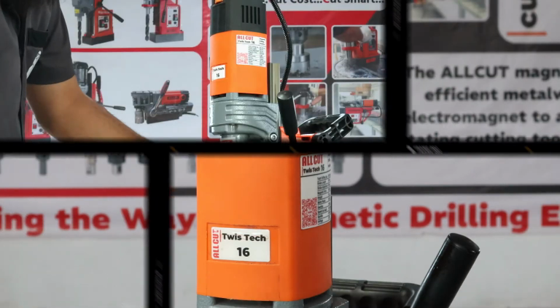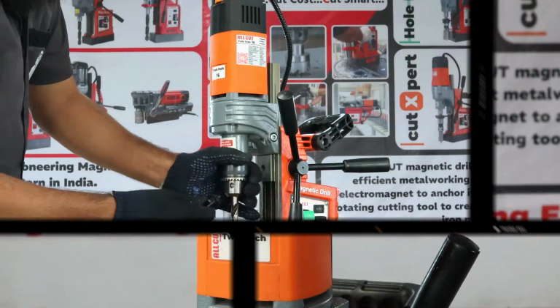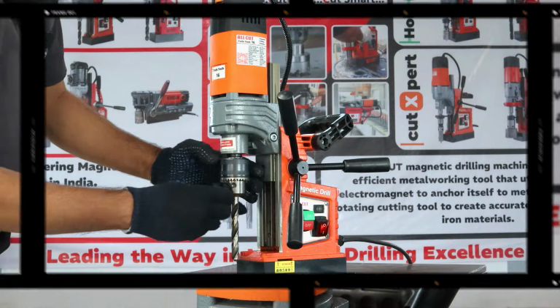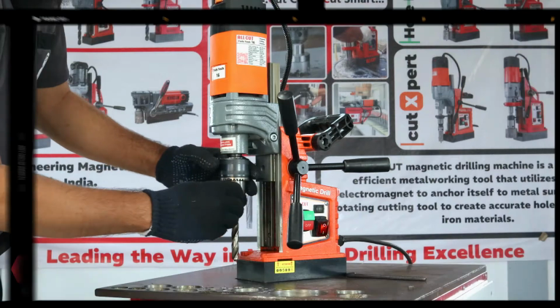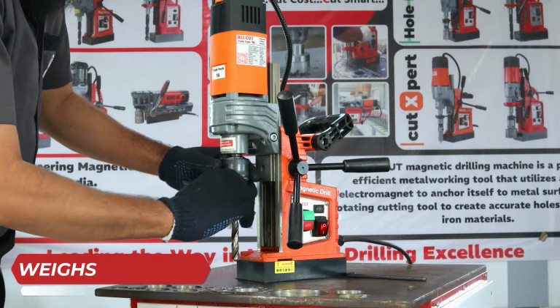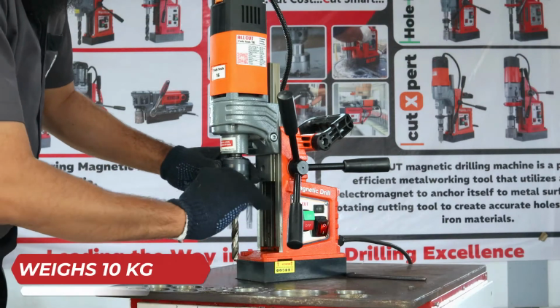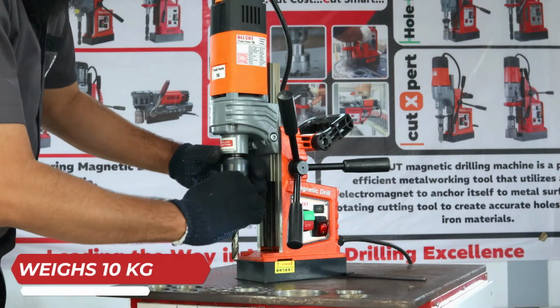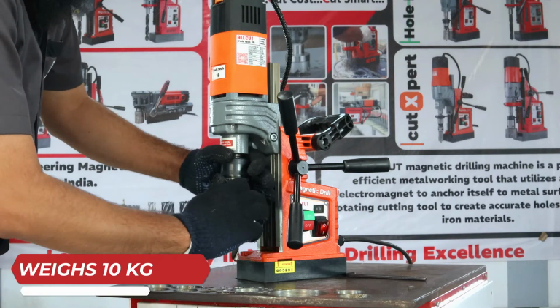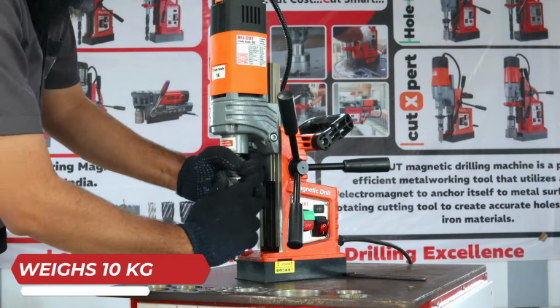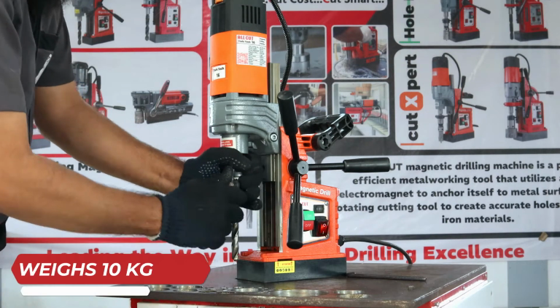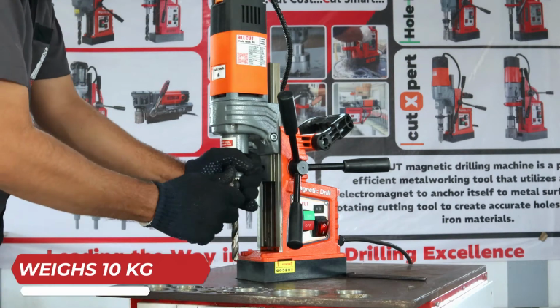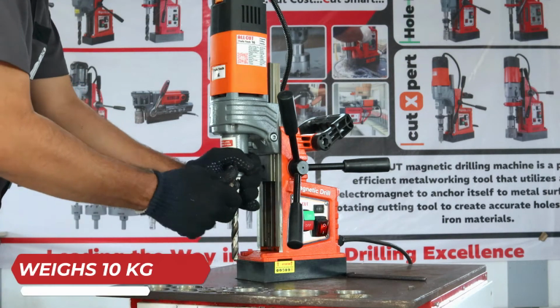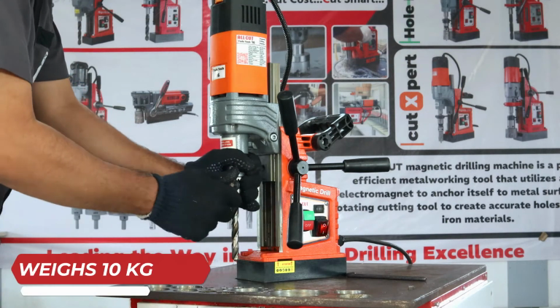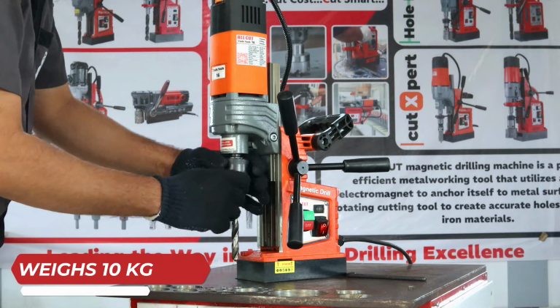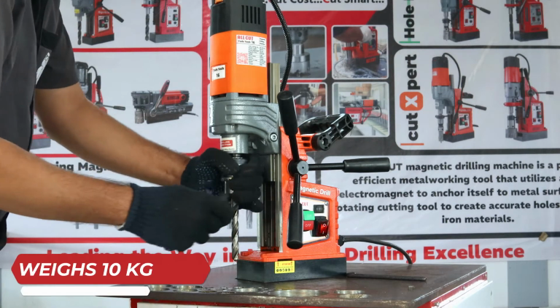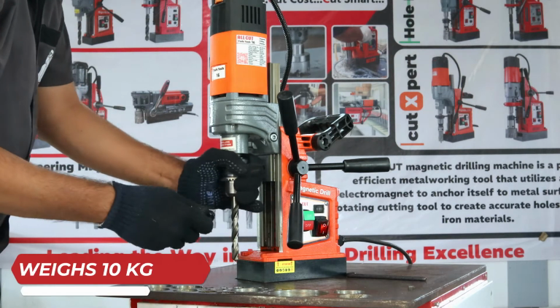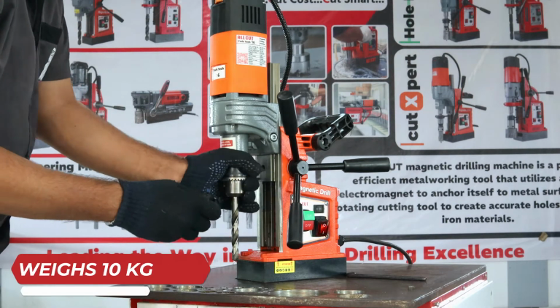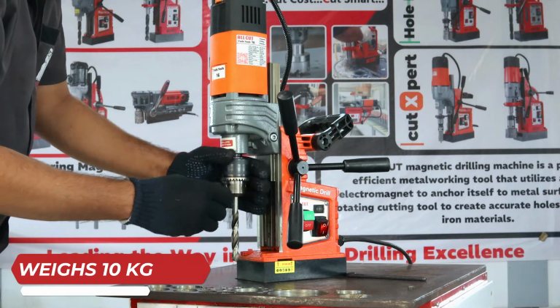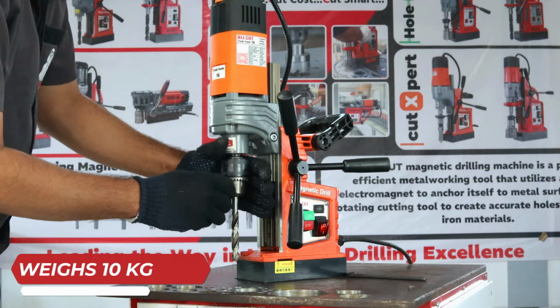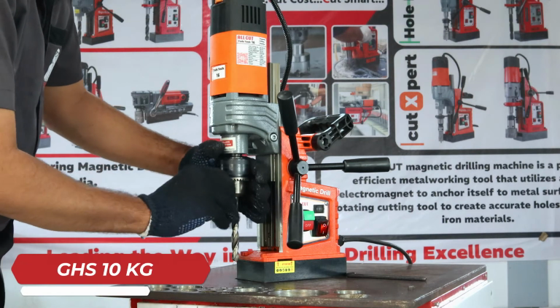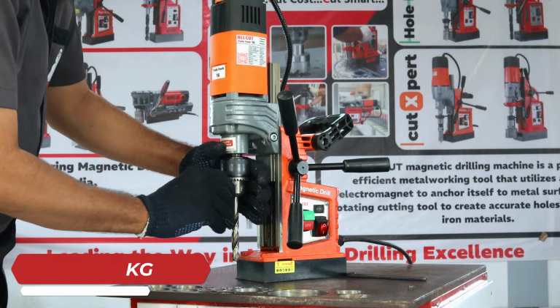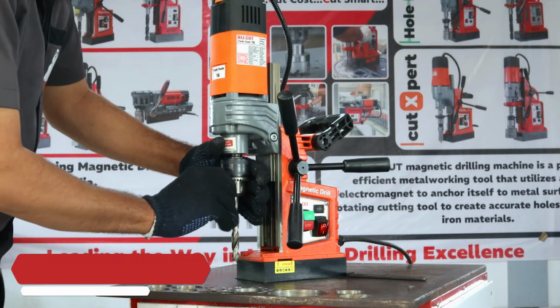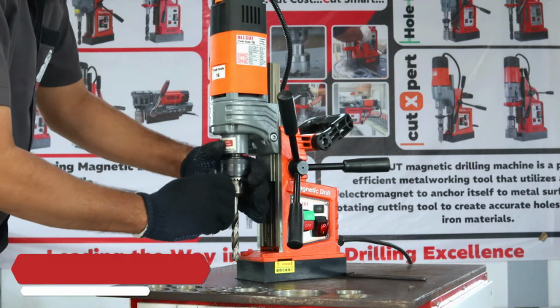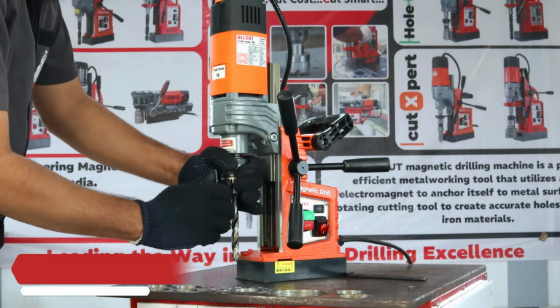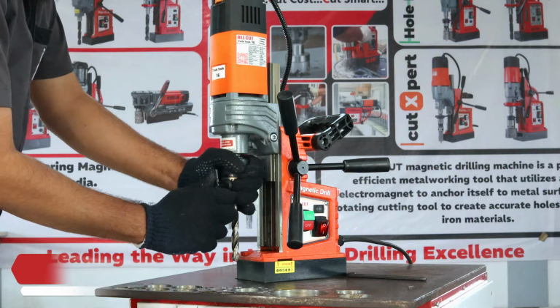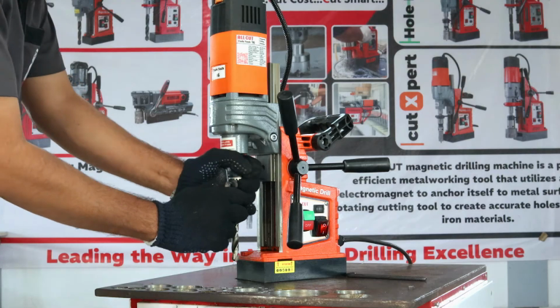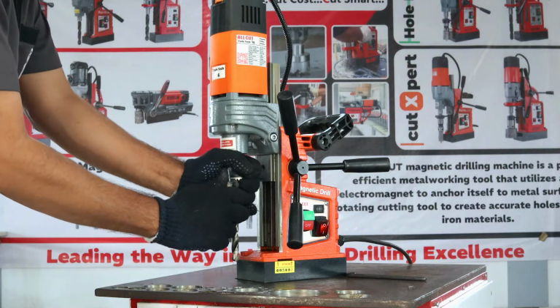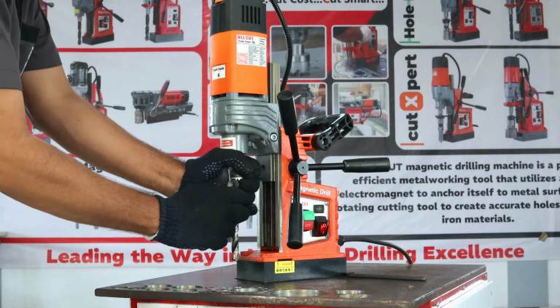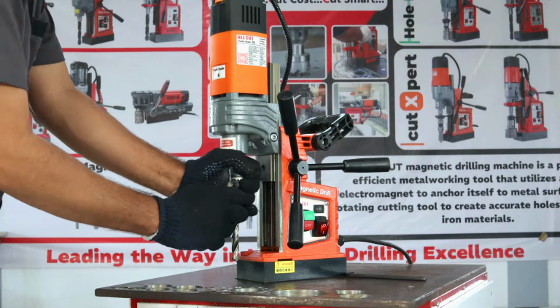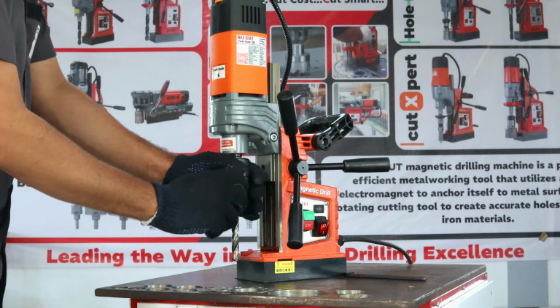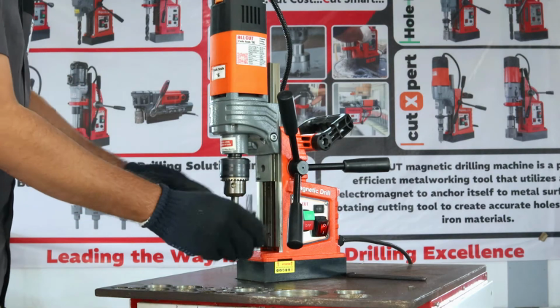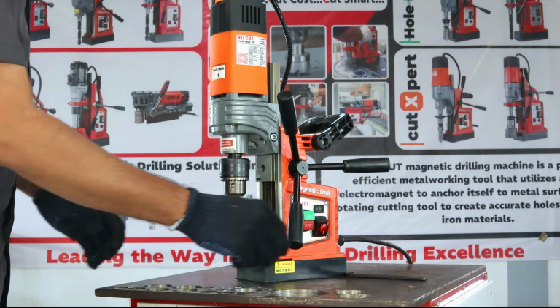Elevate your drilling experience with its lightweight design, weighing just 10 kilograms, complemented by a direct drill chuck for seamless precision.